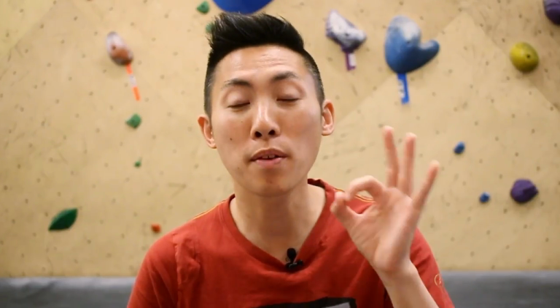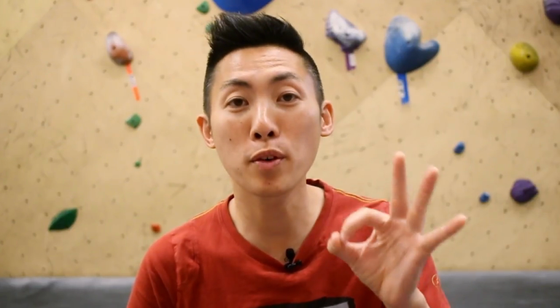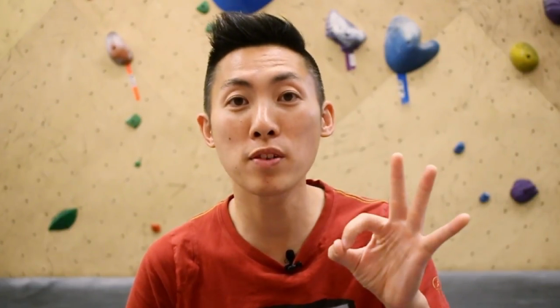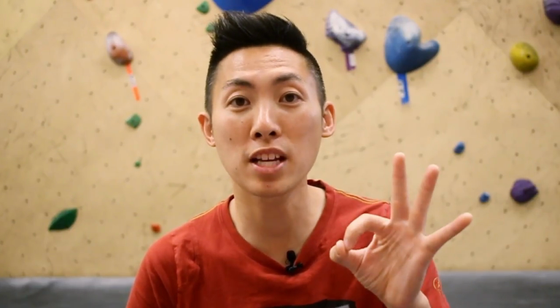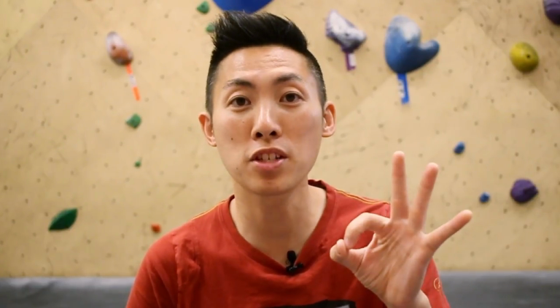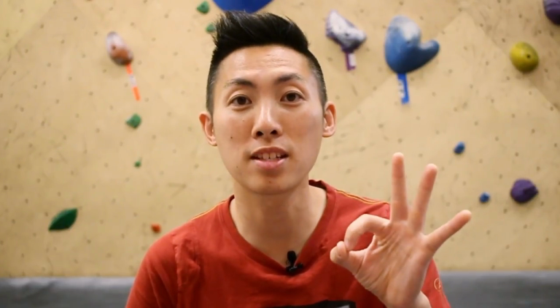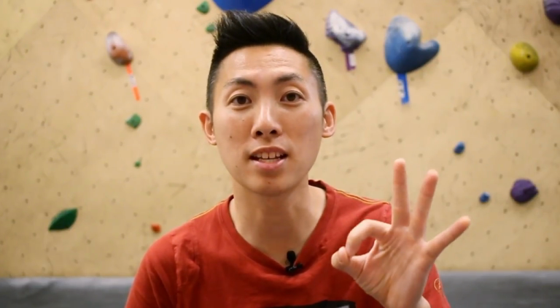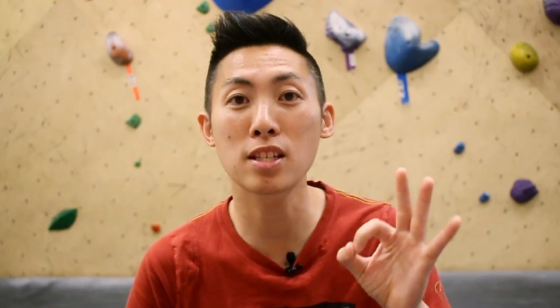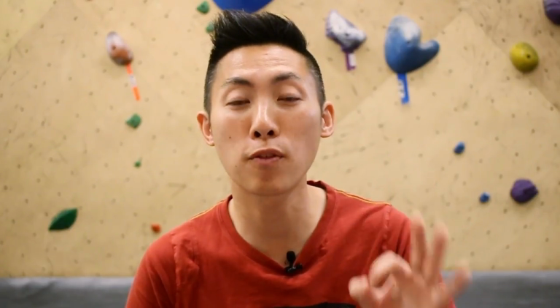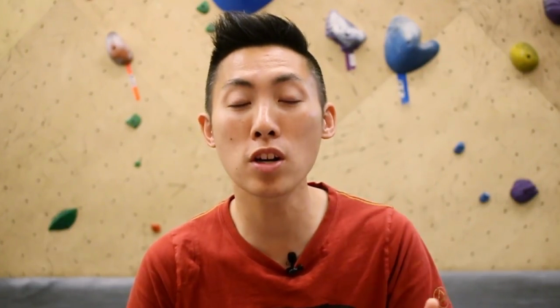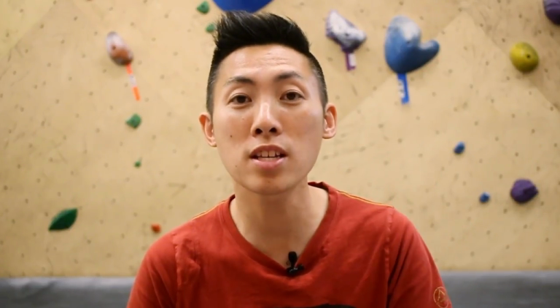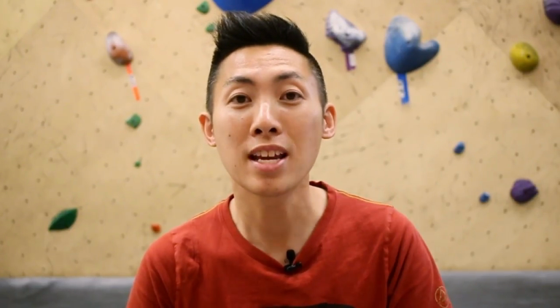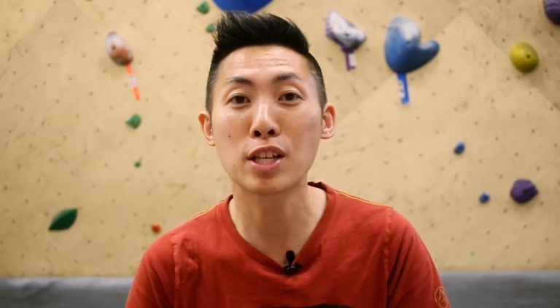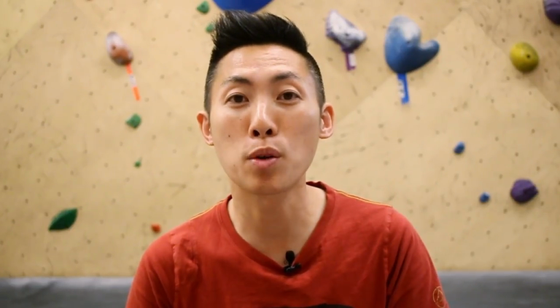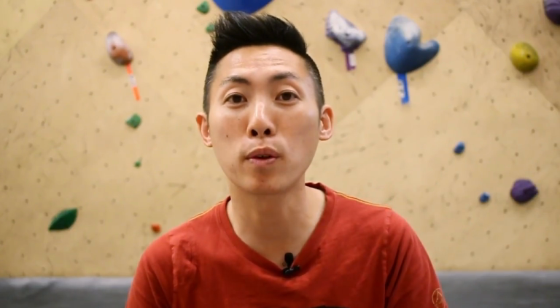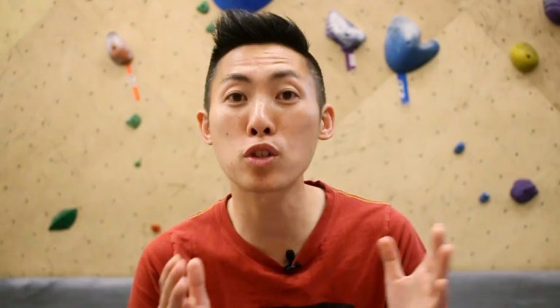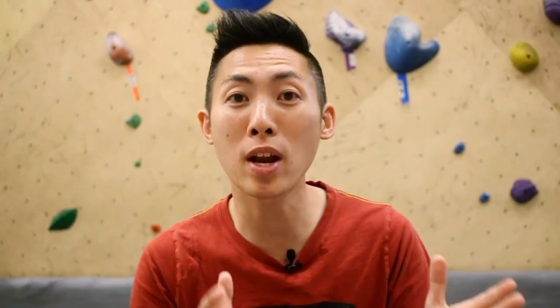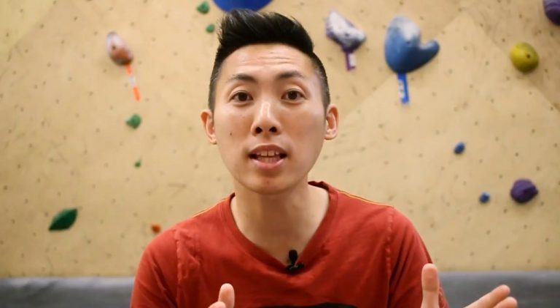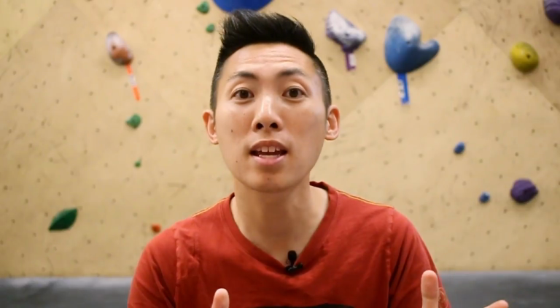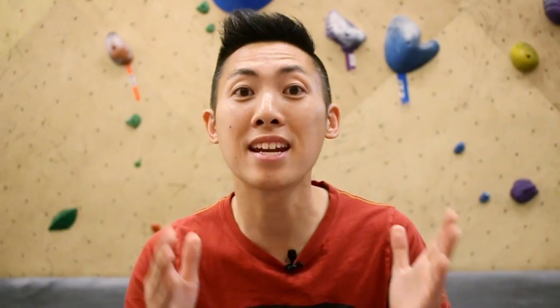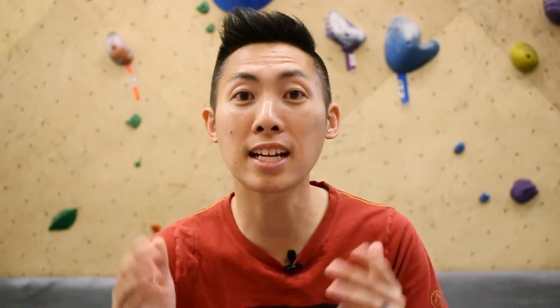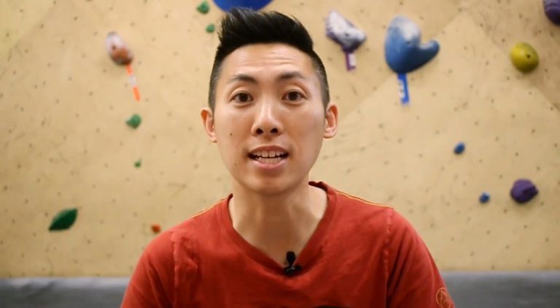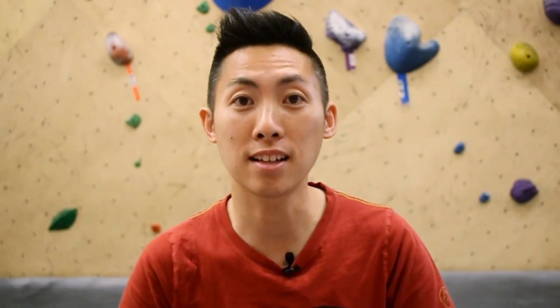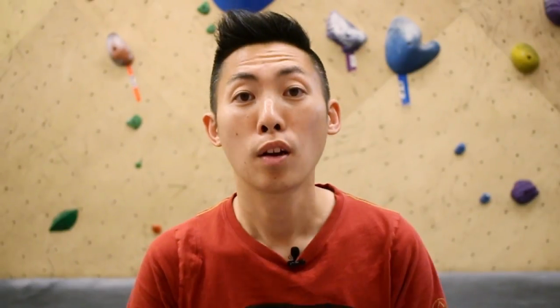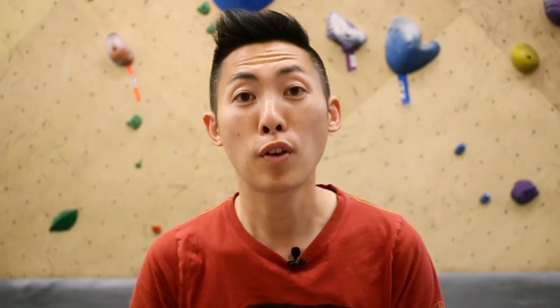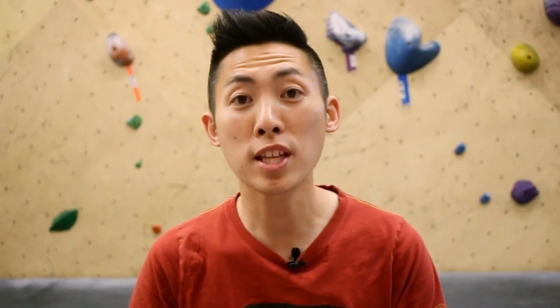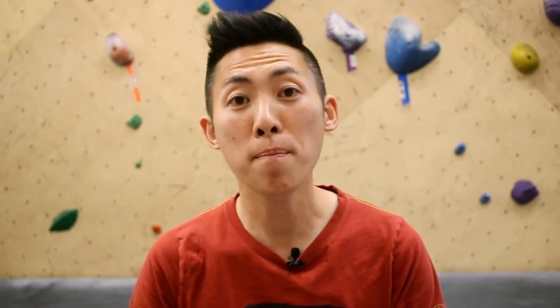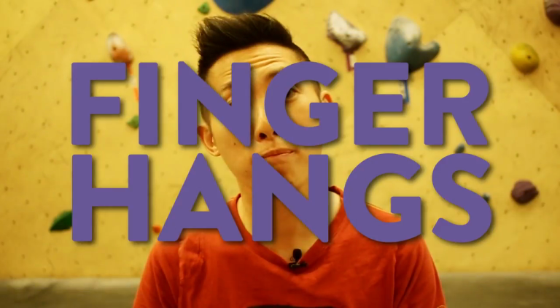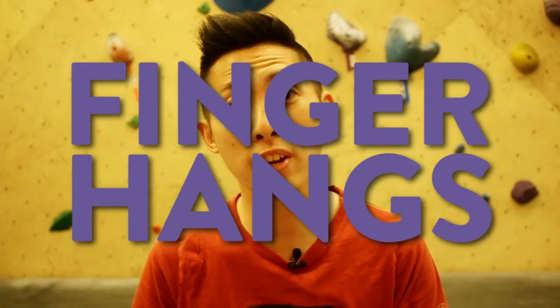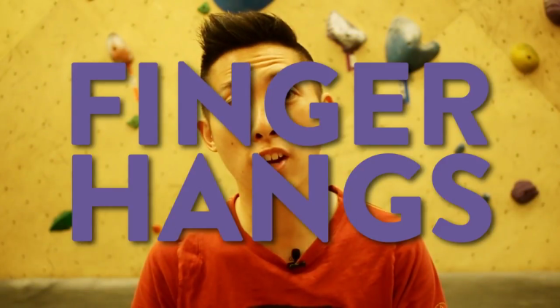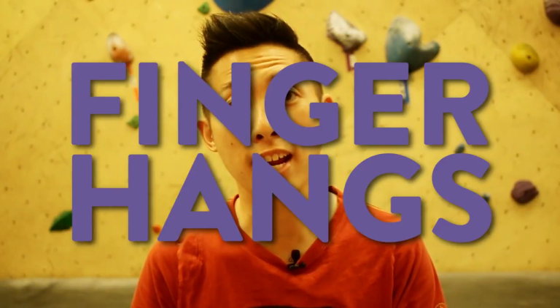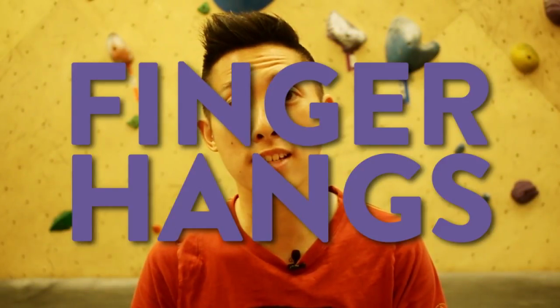We're going to have three different sections to this. The first is to improve strength and technique. First up, finger hangs.